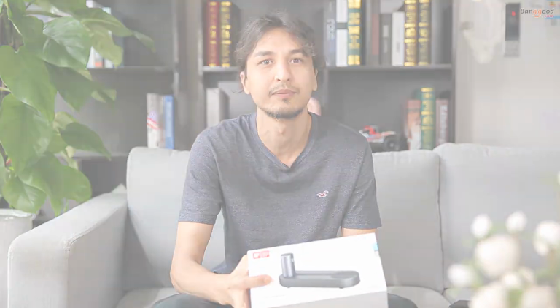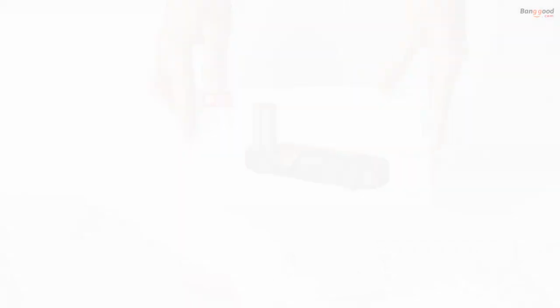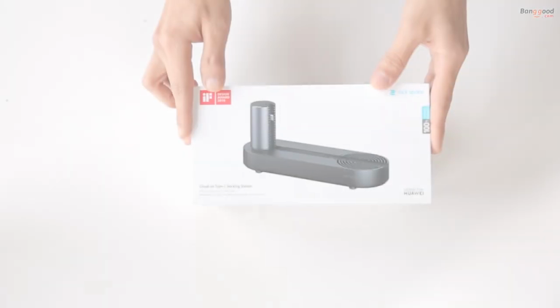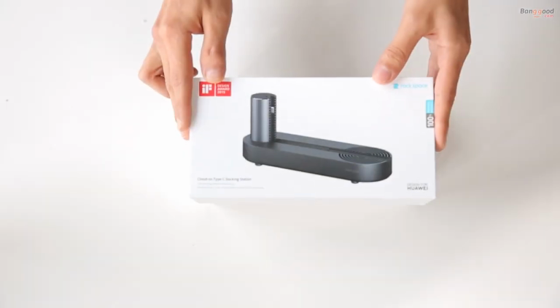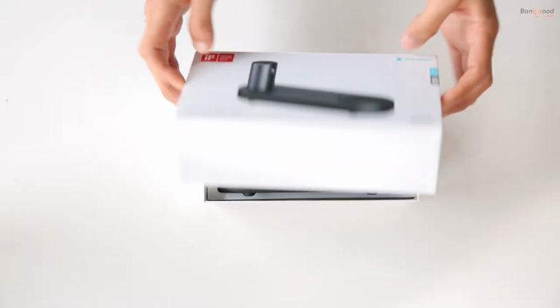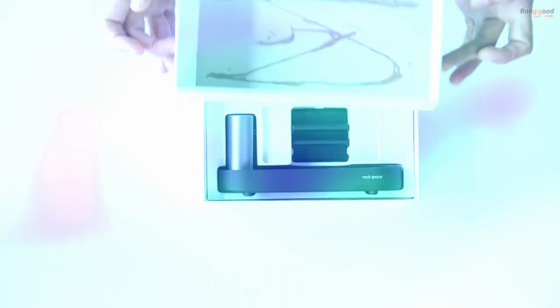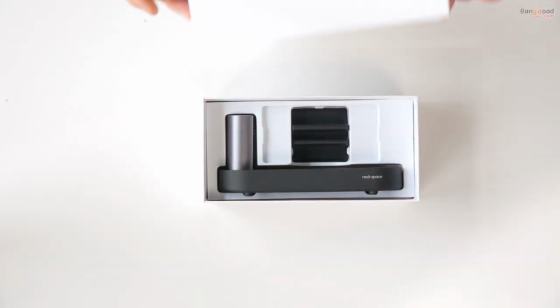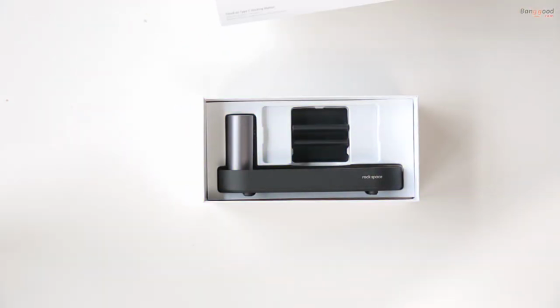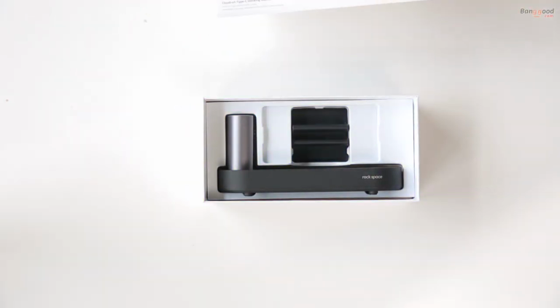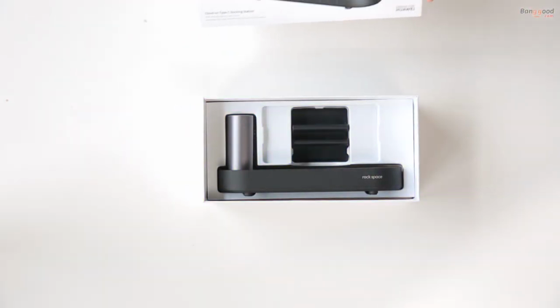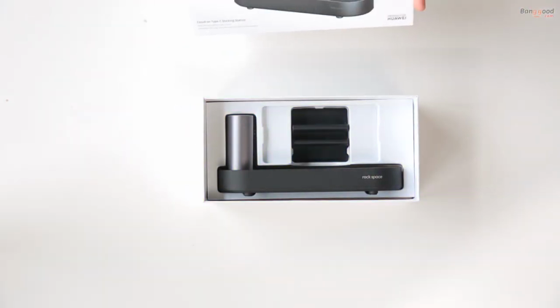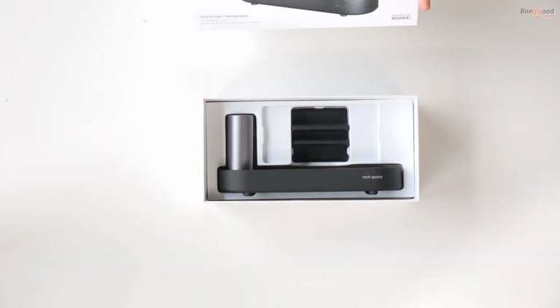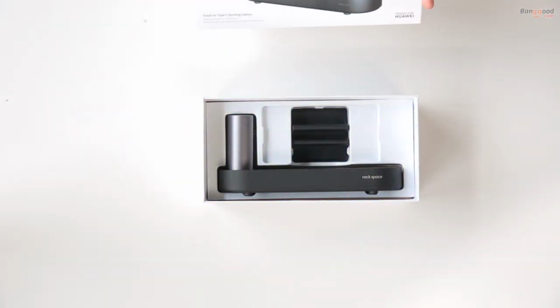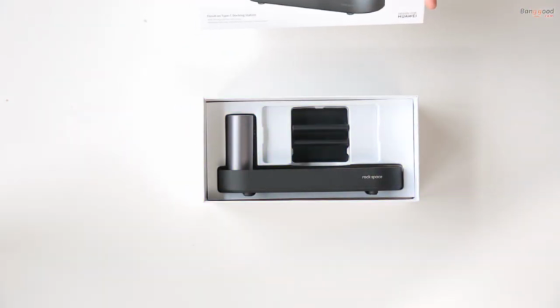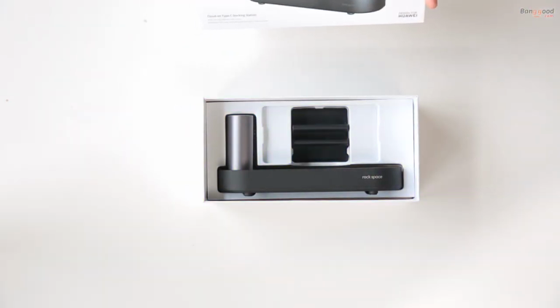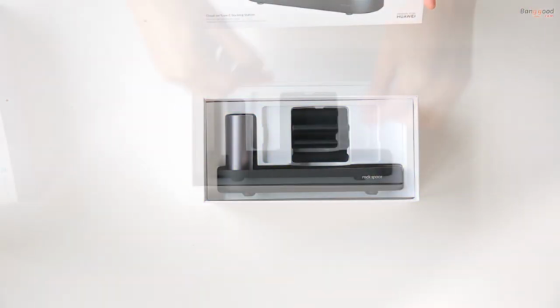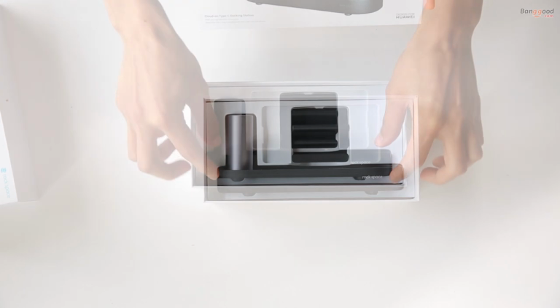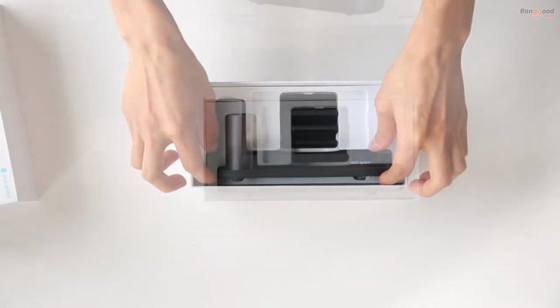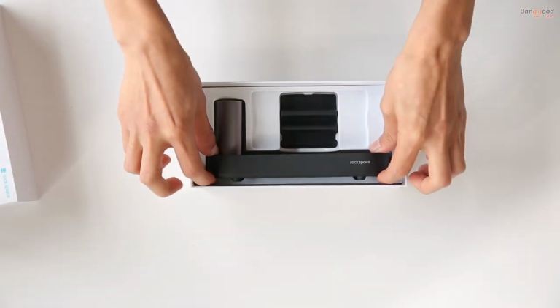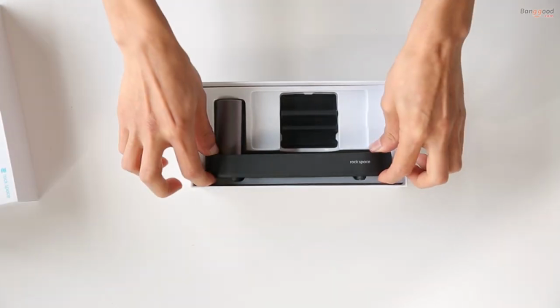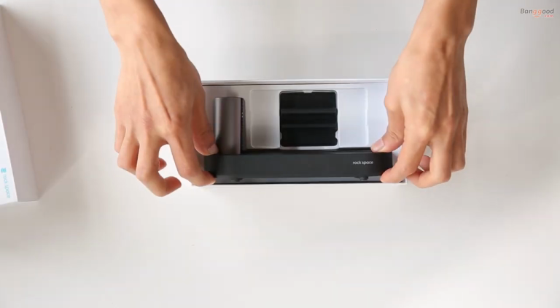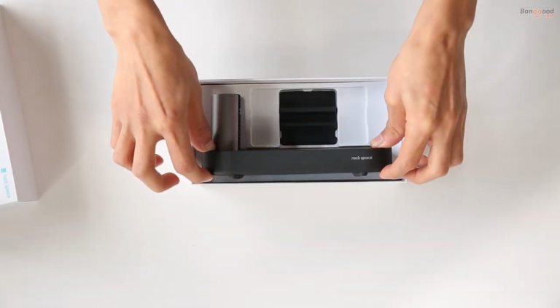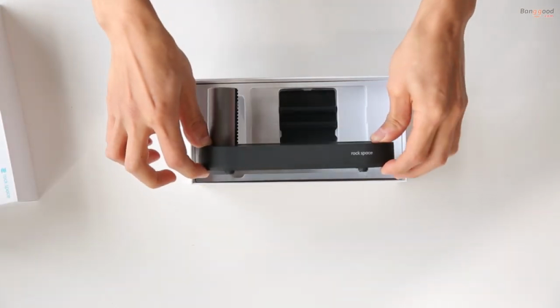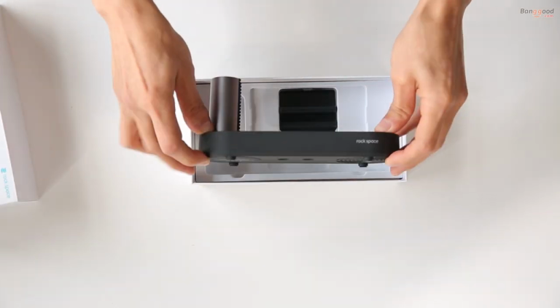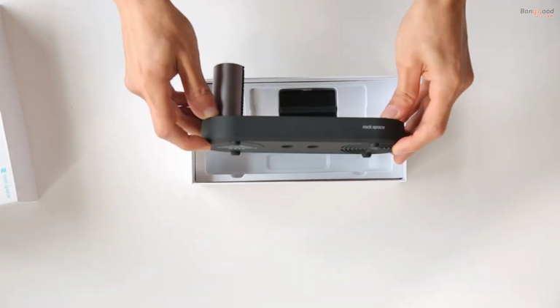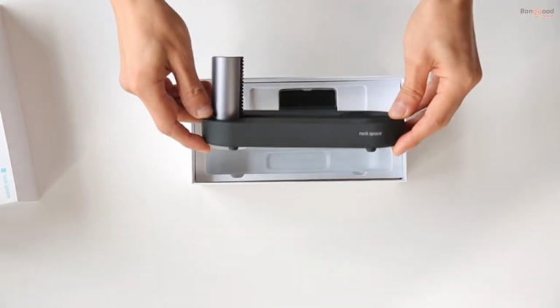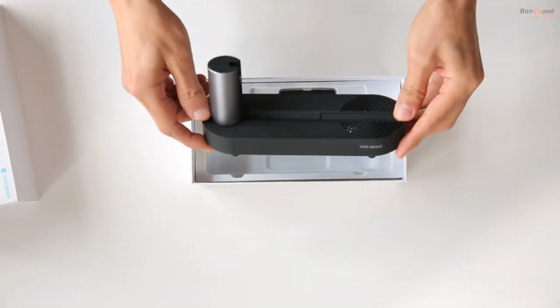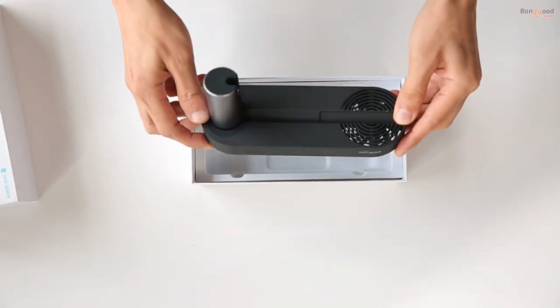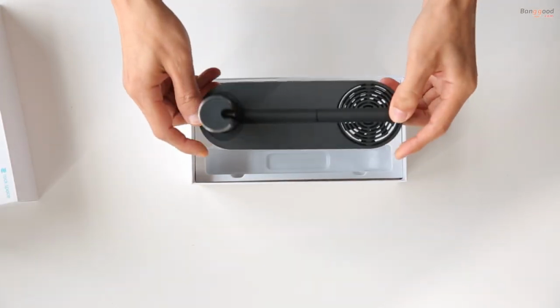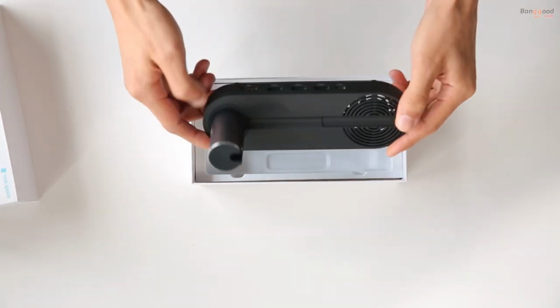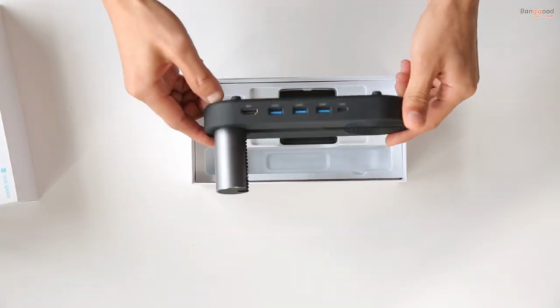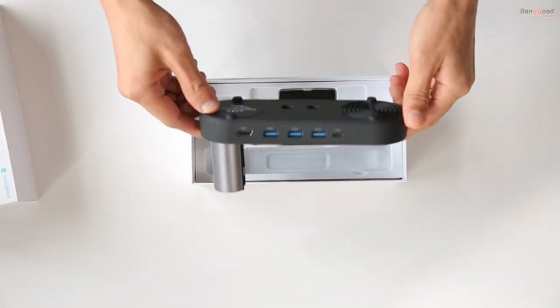Let's get started. This is the docking station — it's small, lightweight, and easy to use.